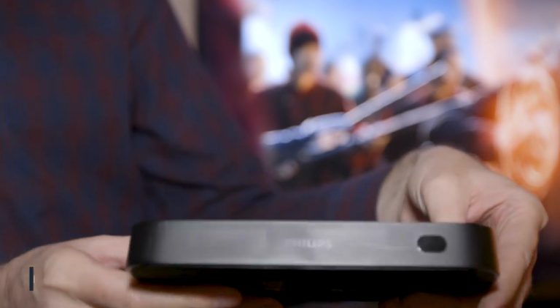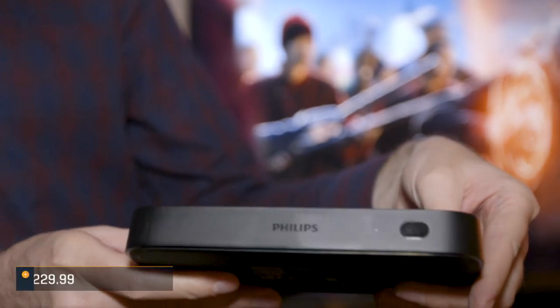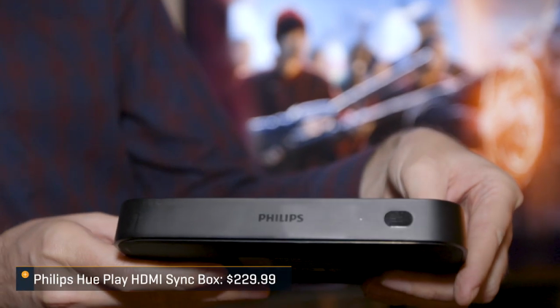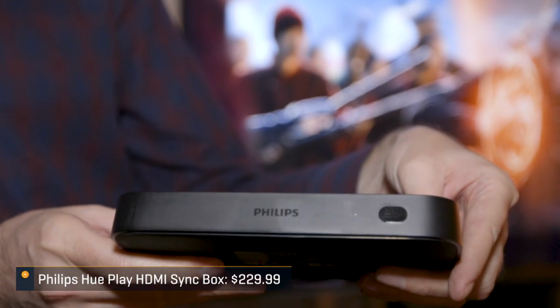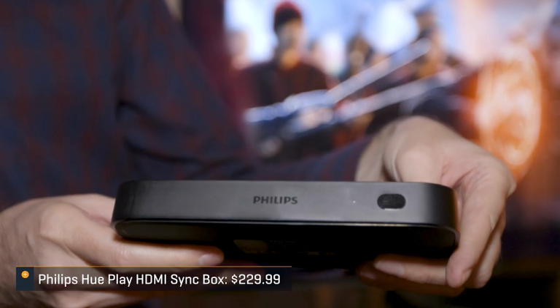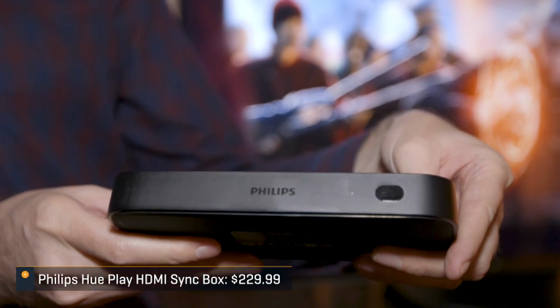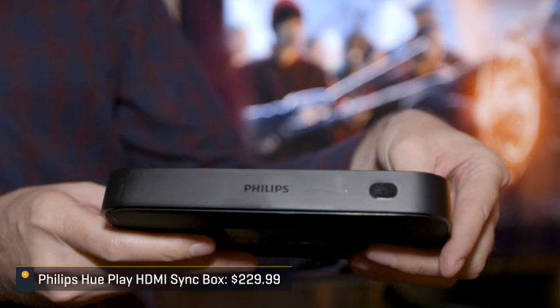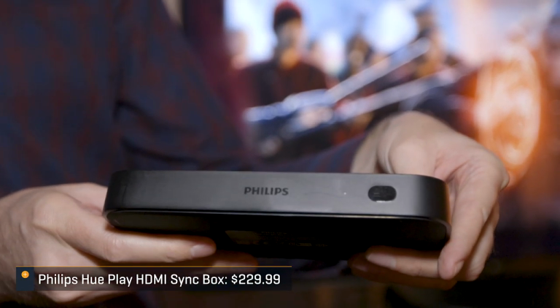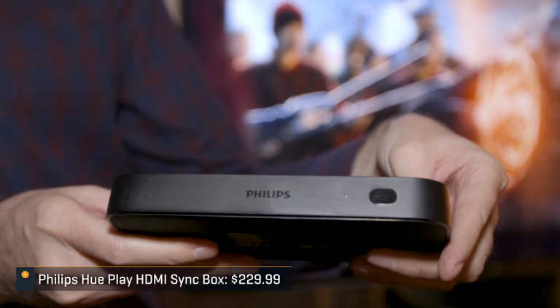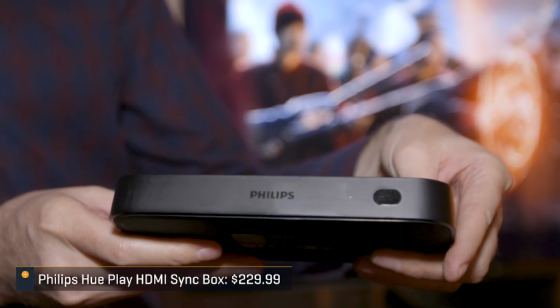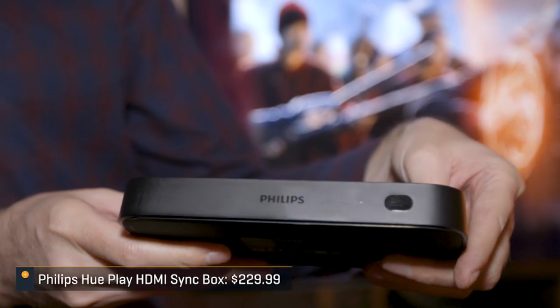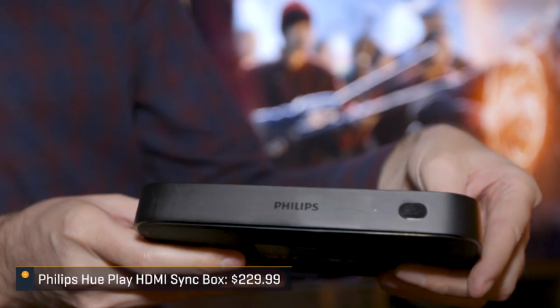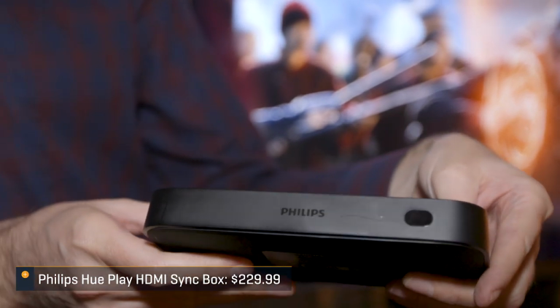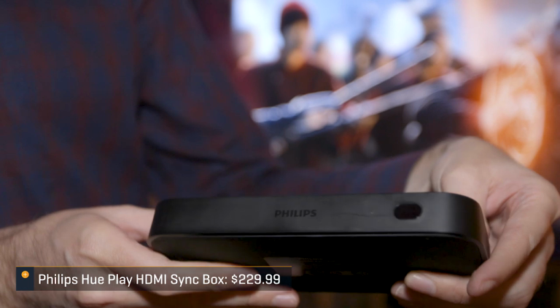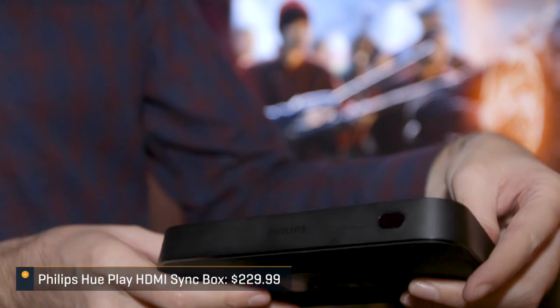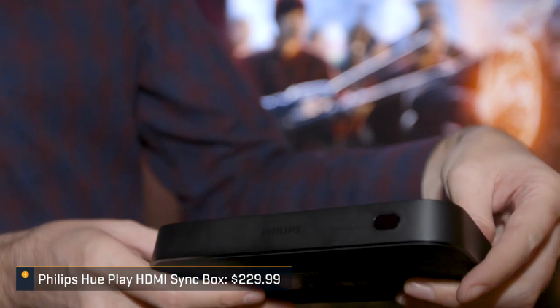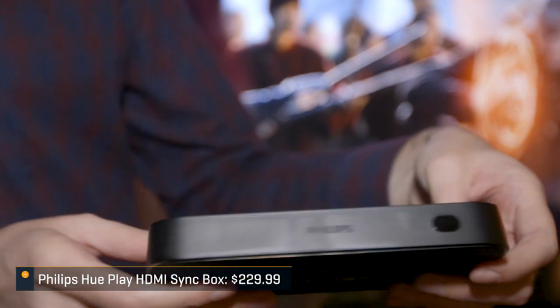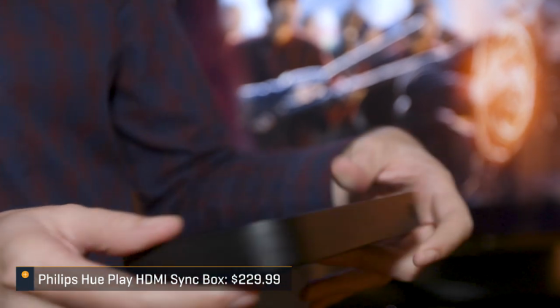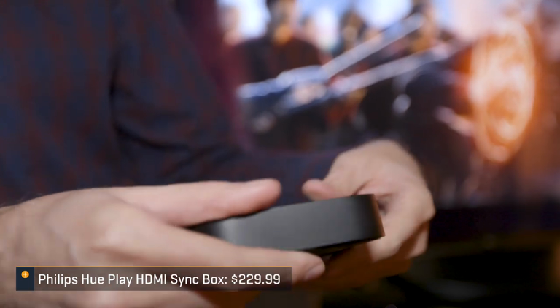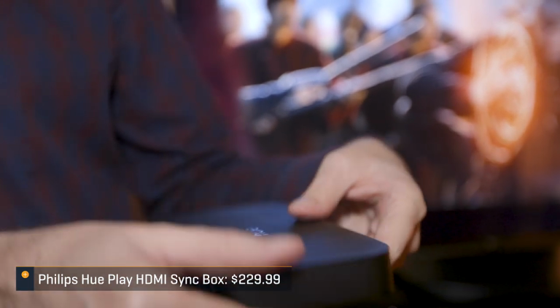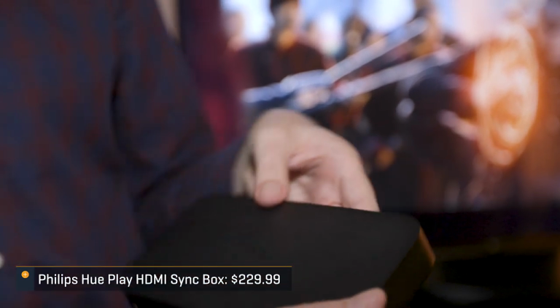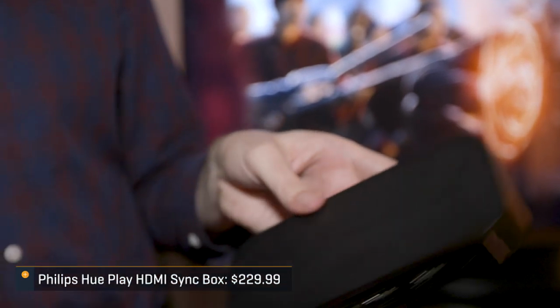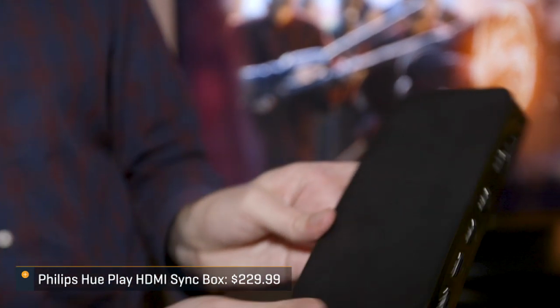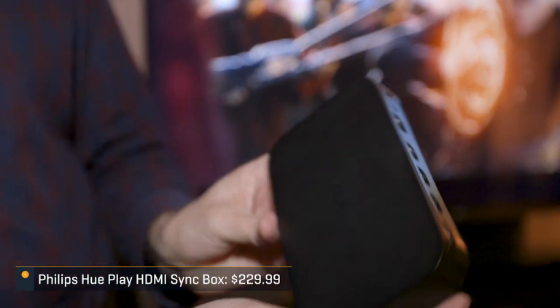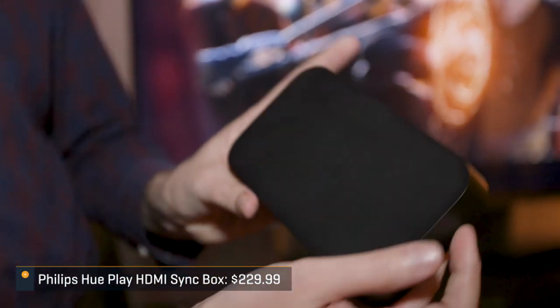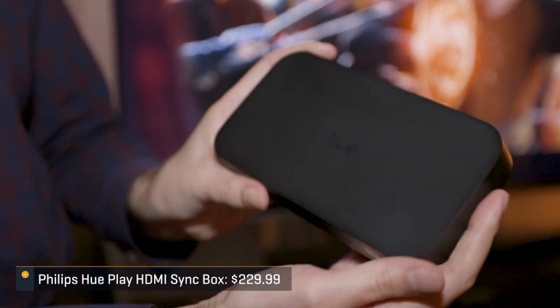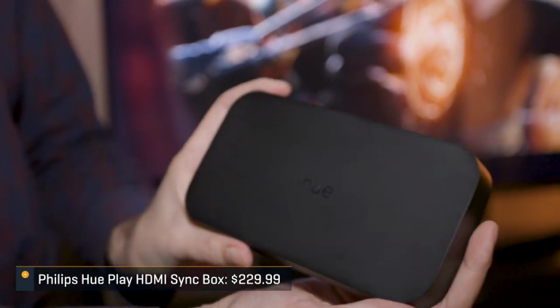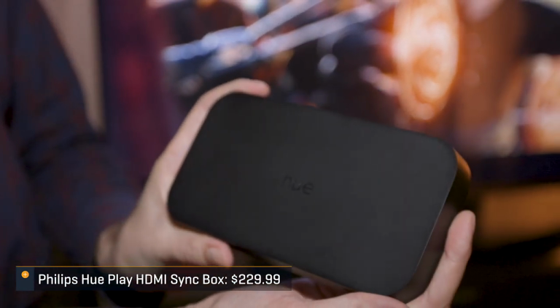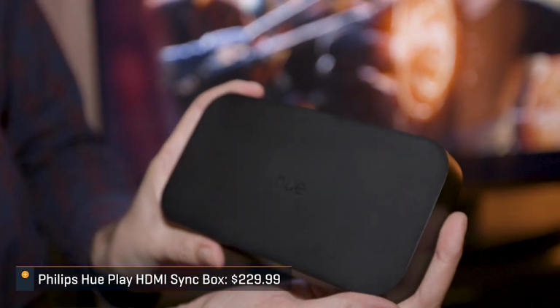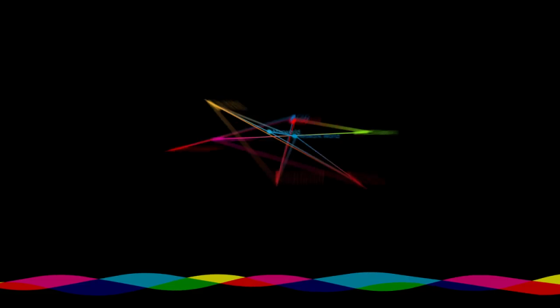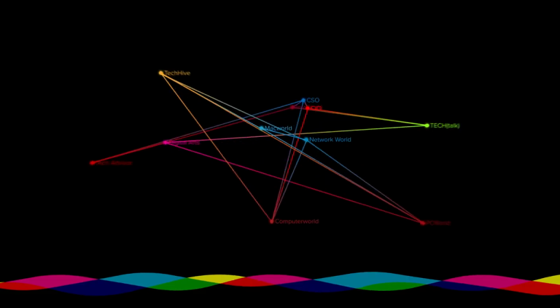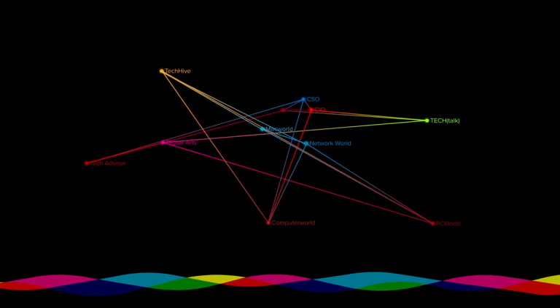The Hue SyncBox will be available October 15th for $229 through Best Buy or meethue.com. As for now, we'll see you in the next one.